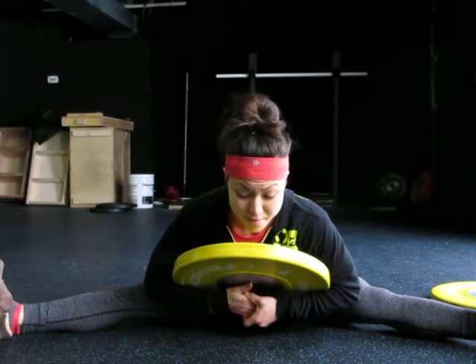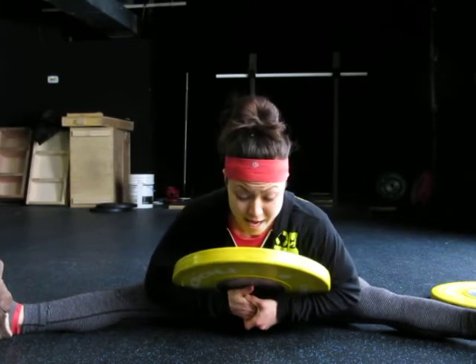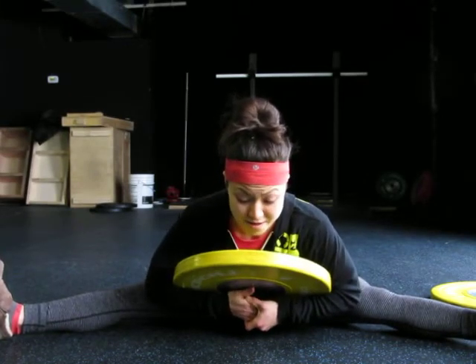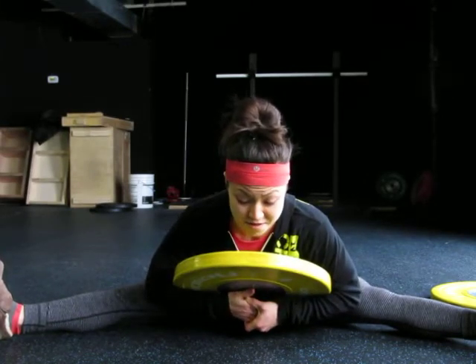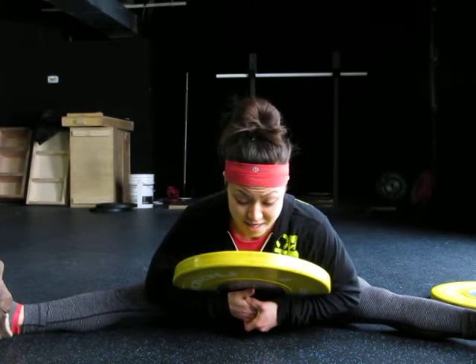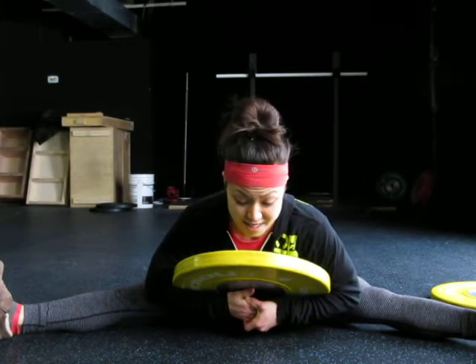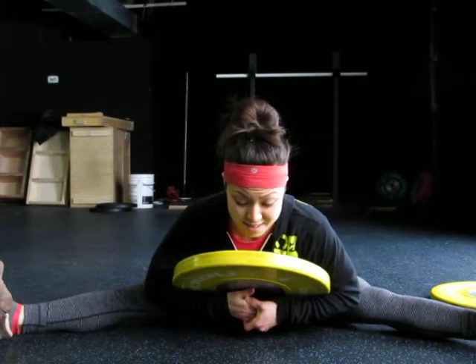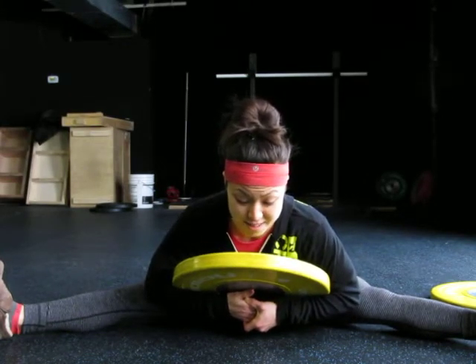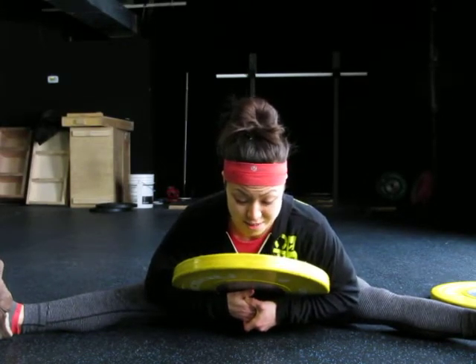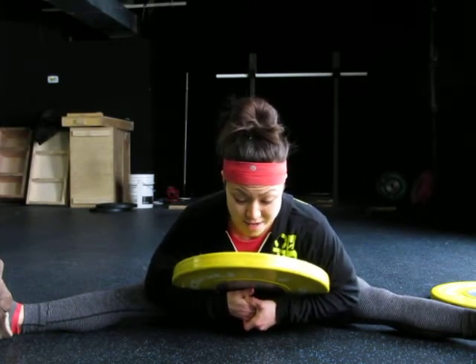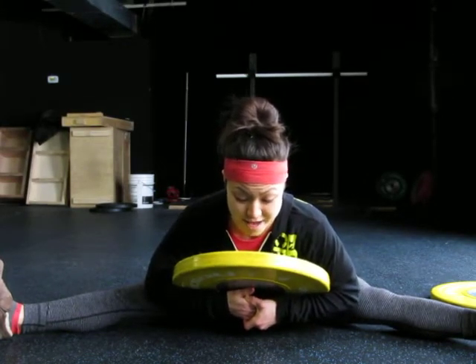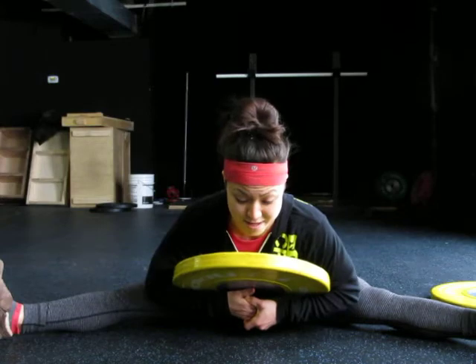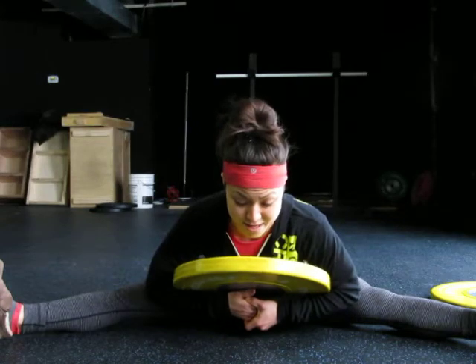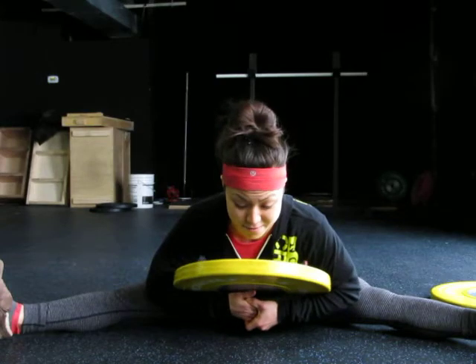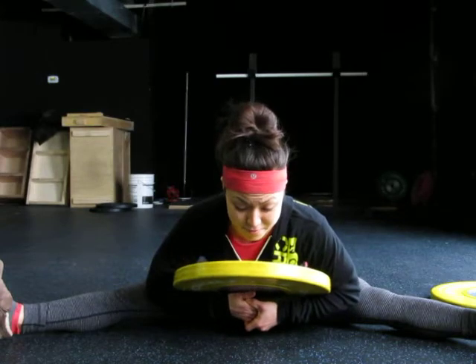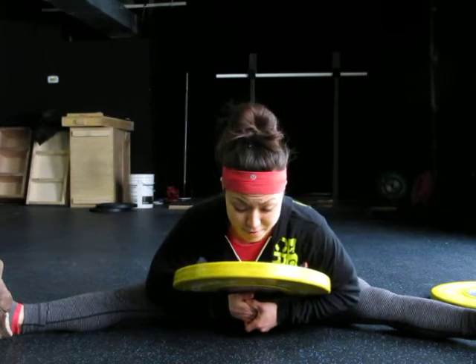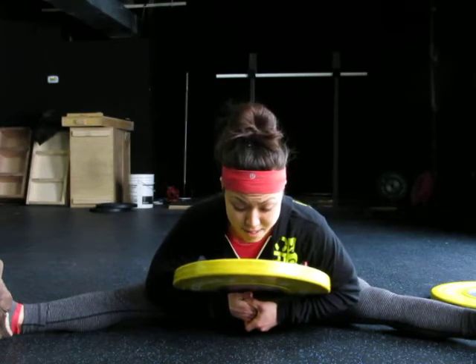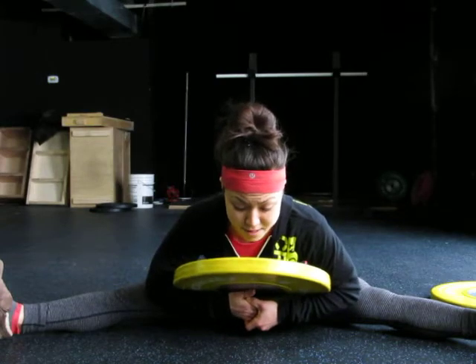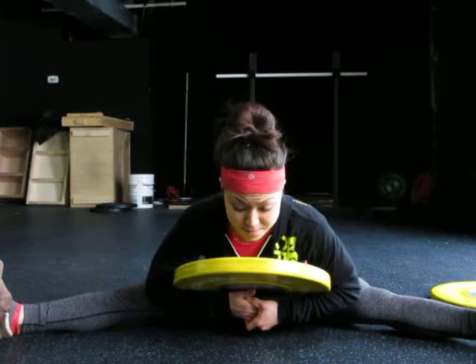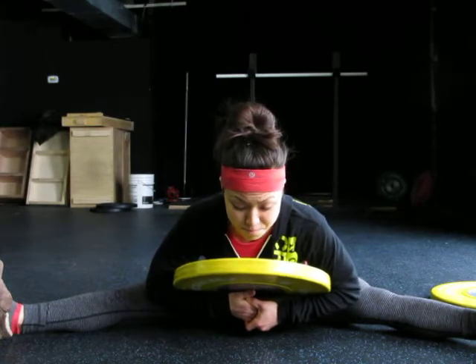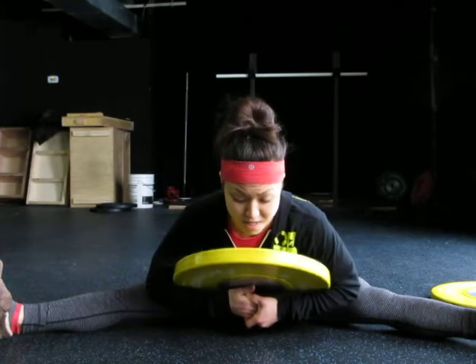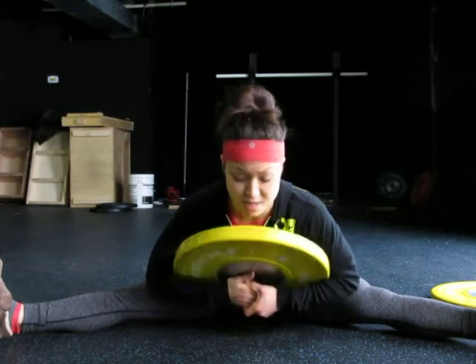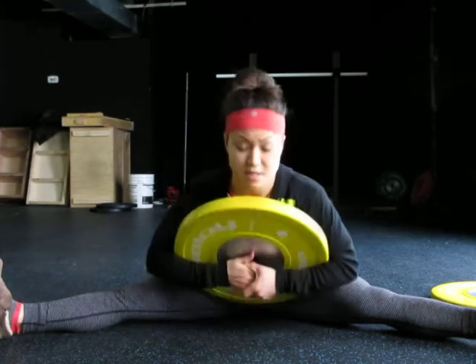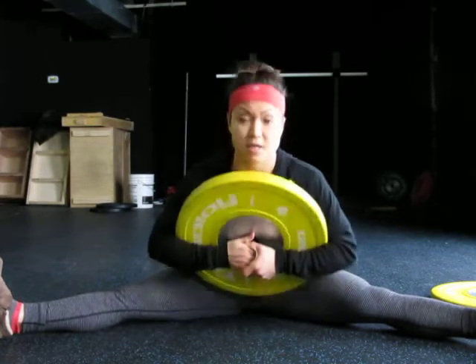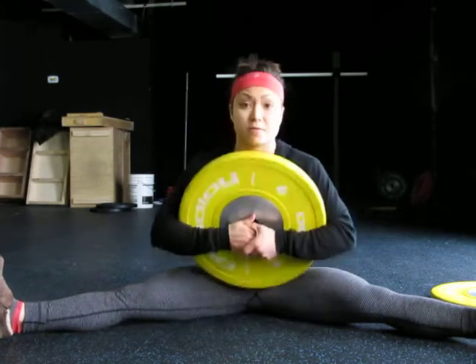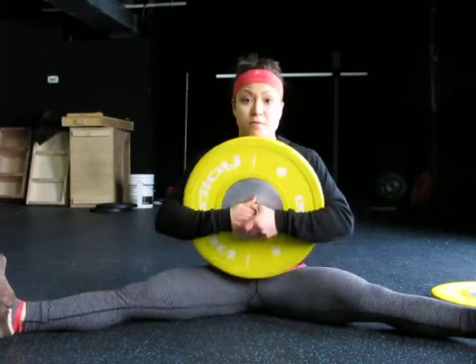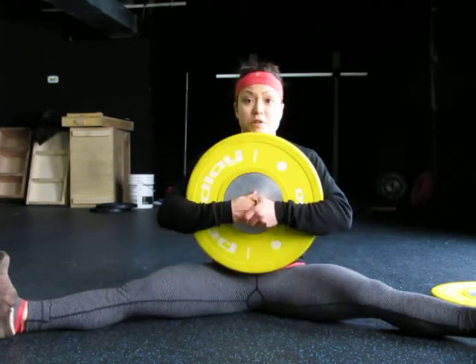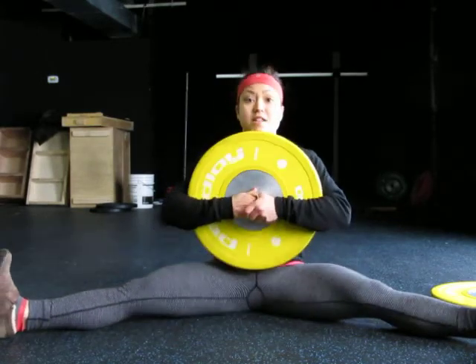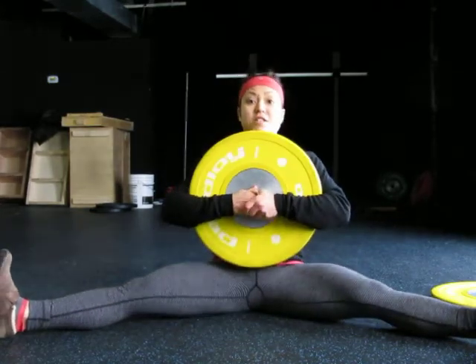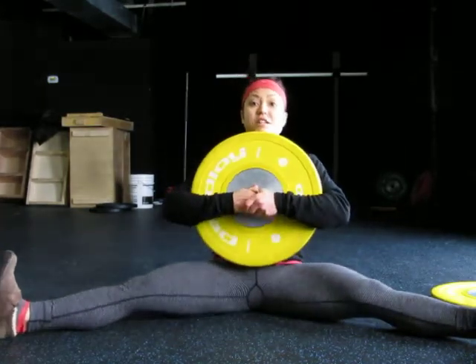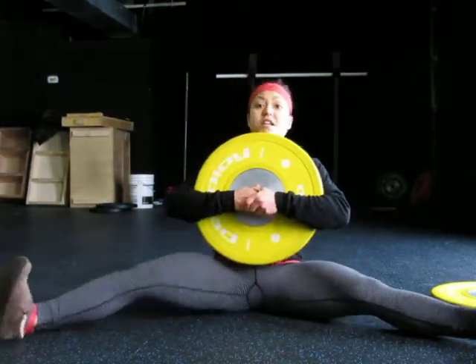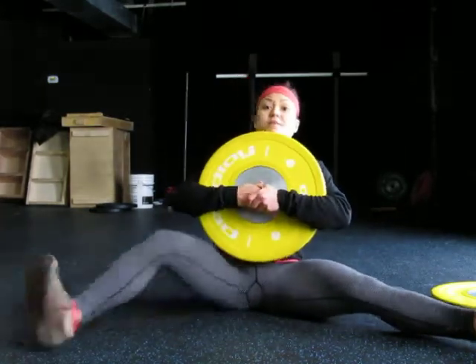Really nice stretch in the back of the thighs. So try that stretch out.